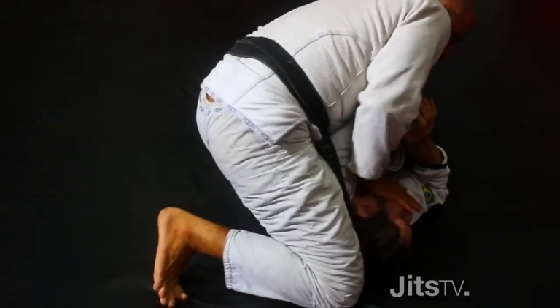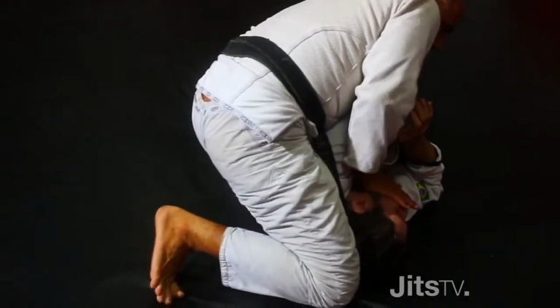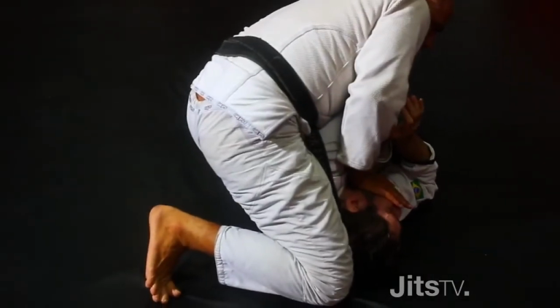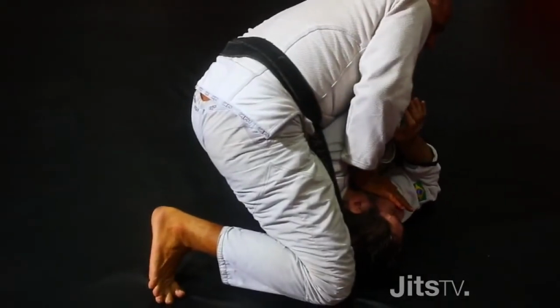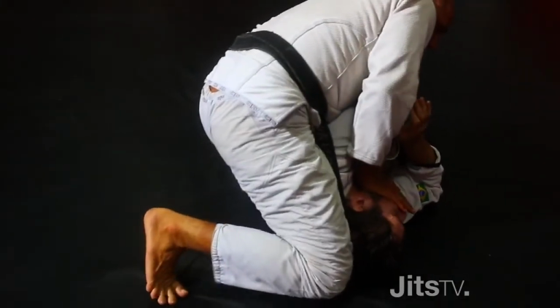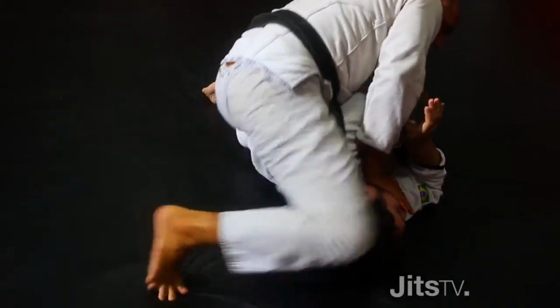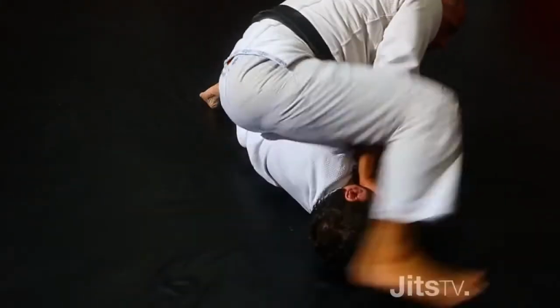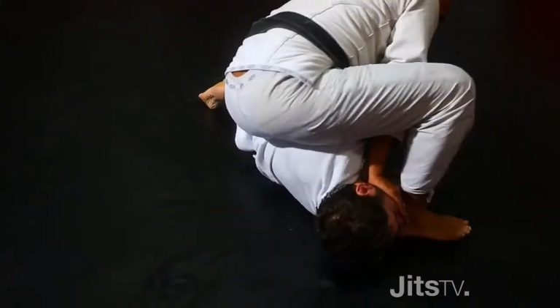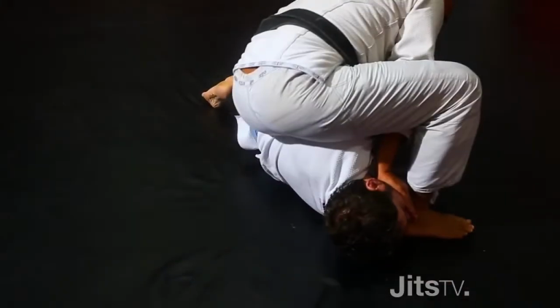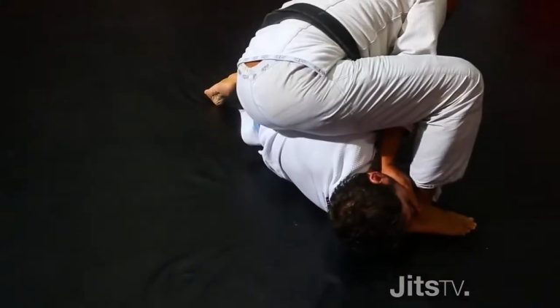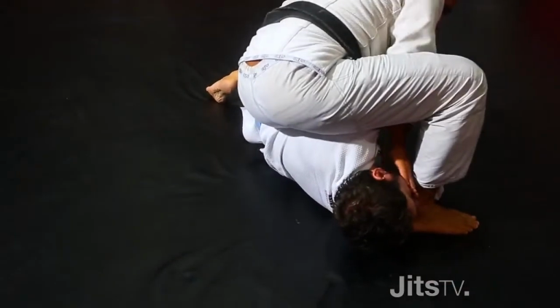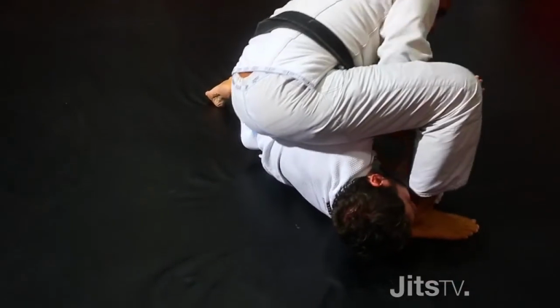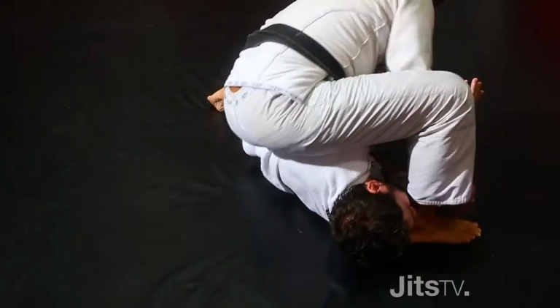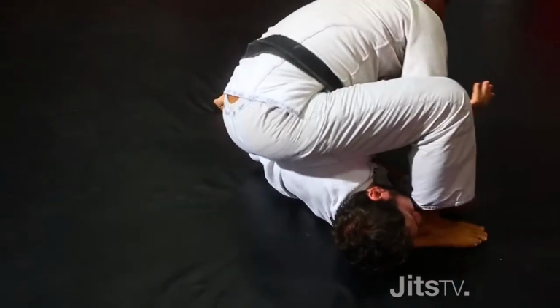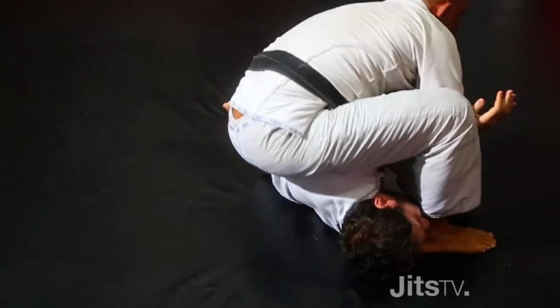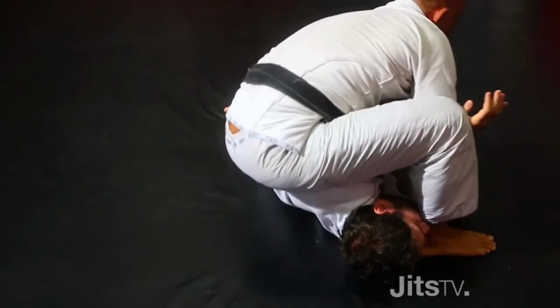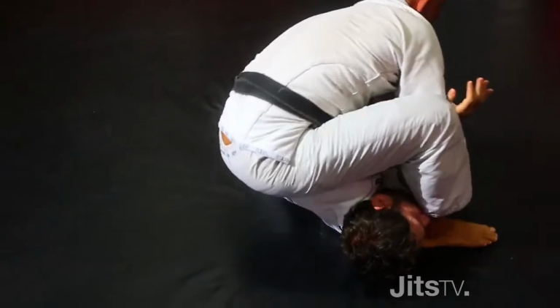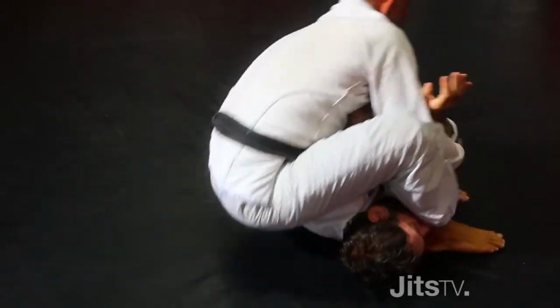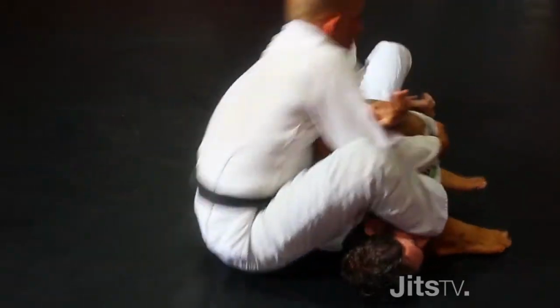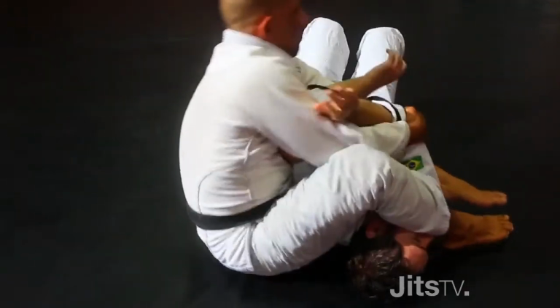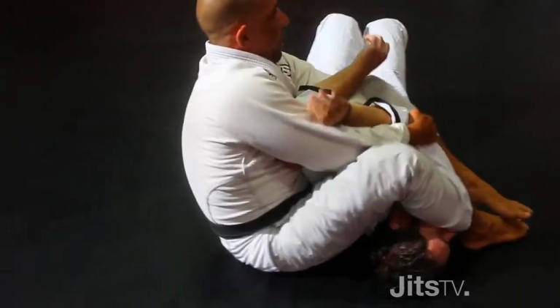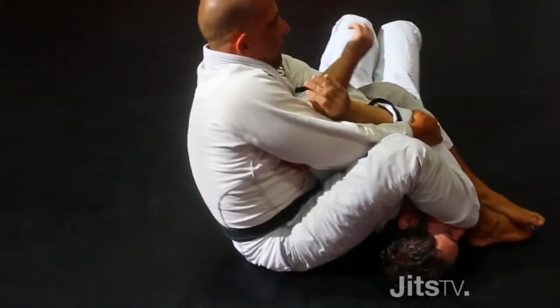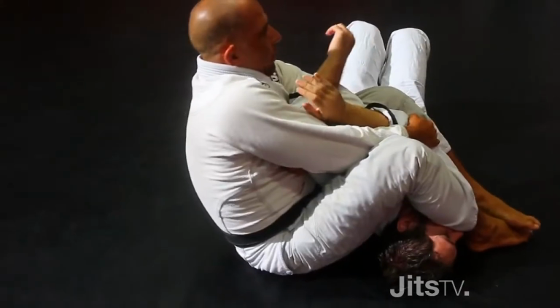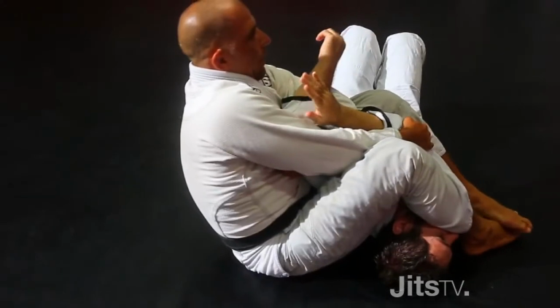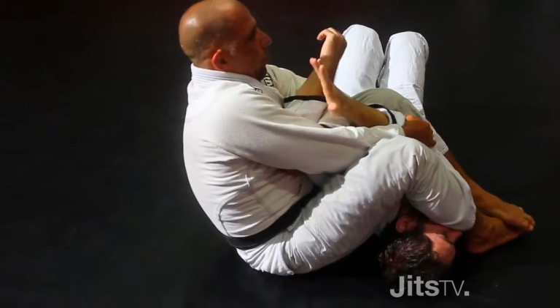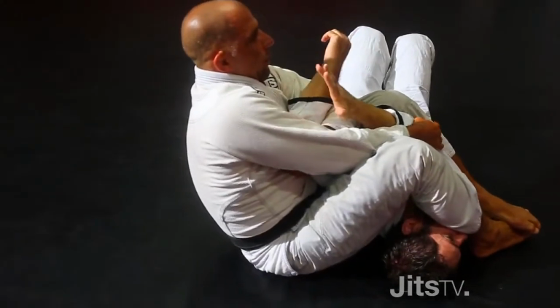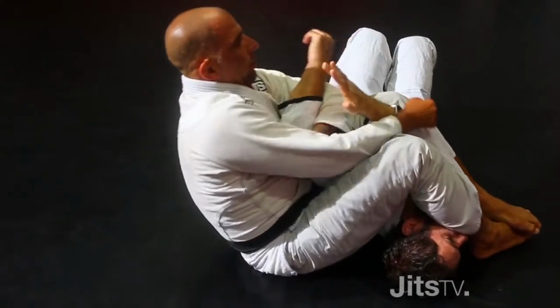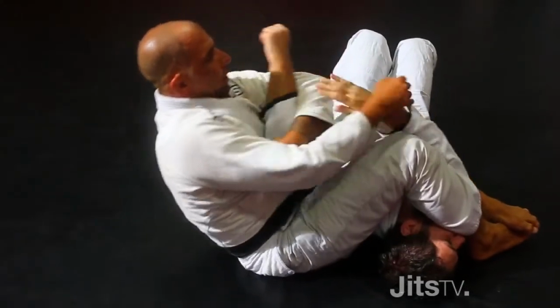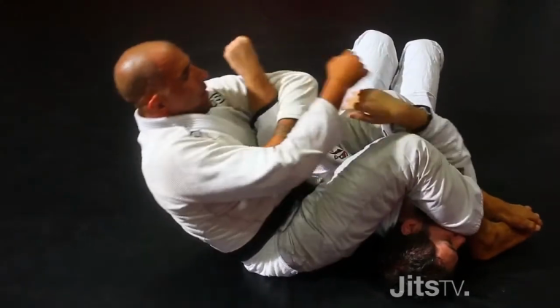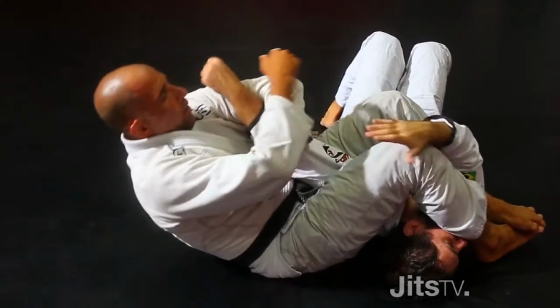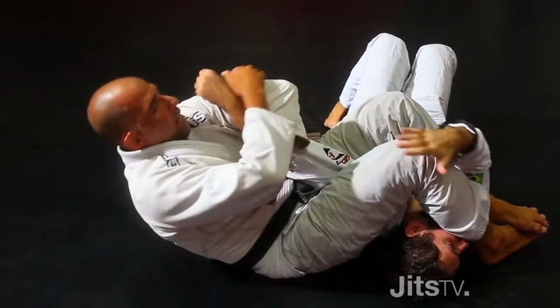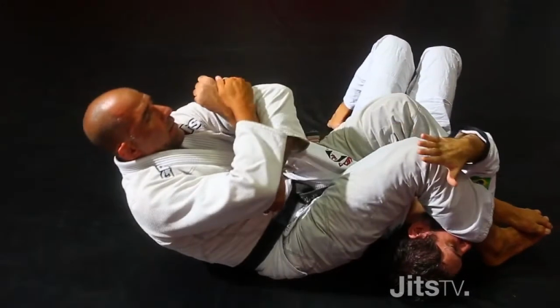Hands on the face, set, sit back, tighten your hands and your legs.